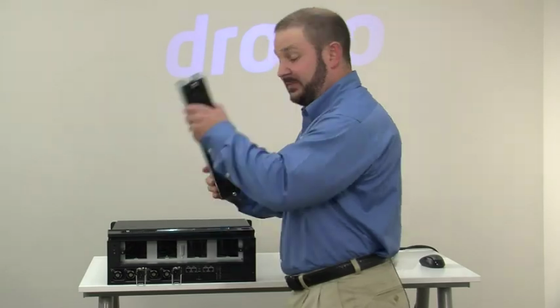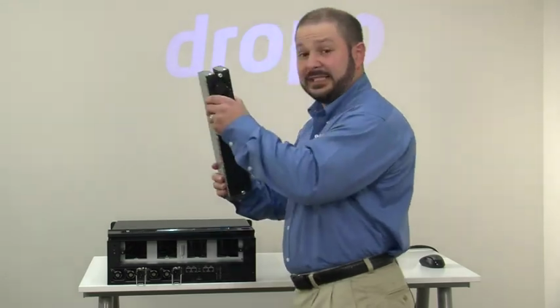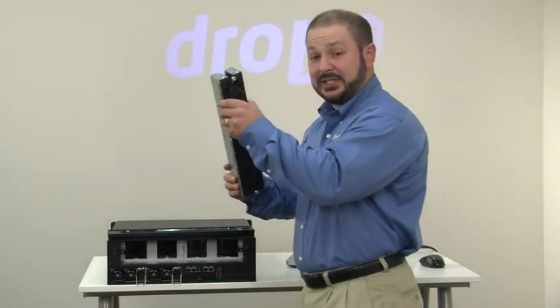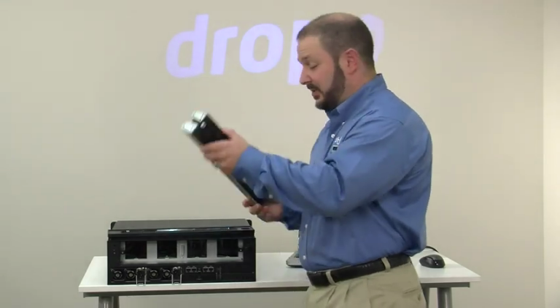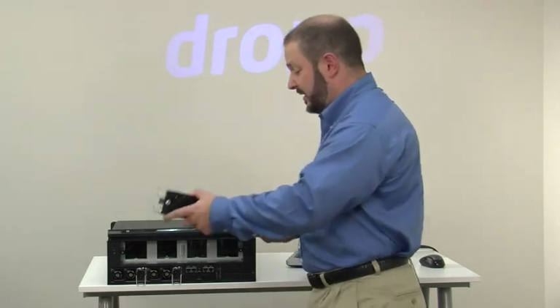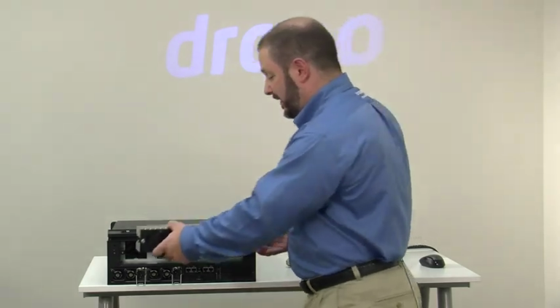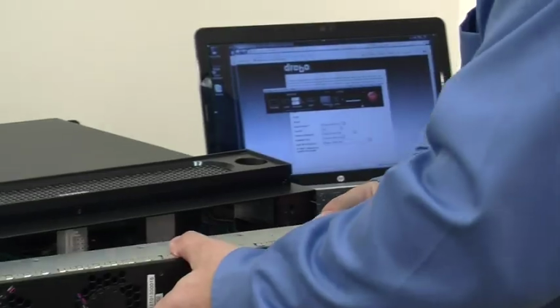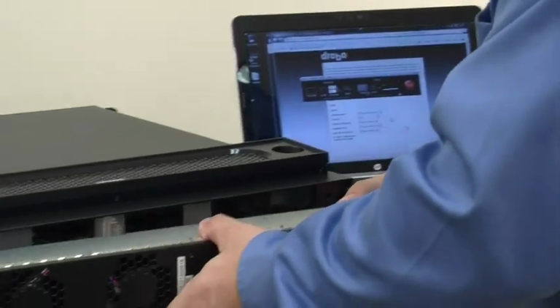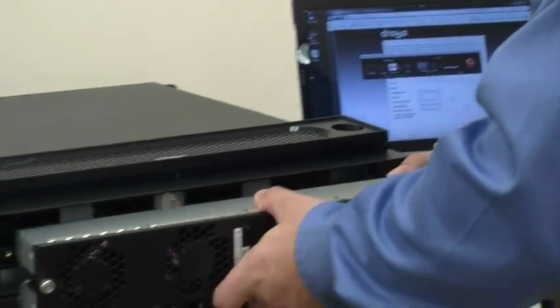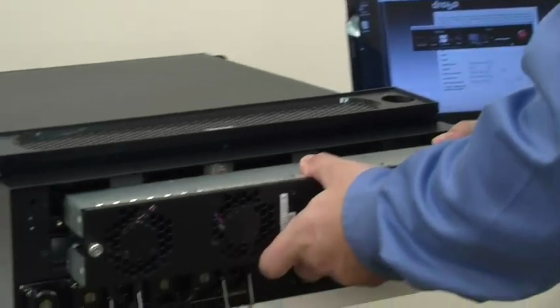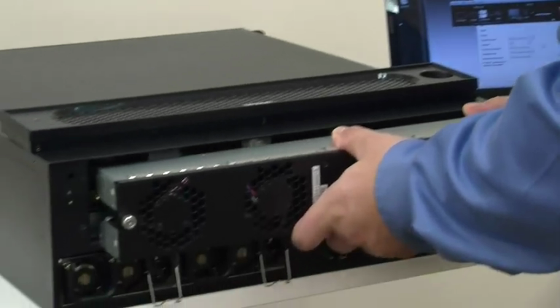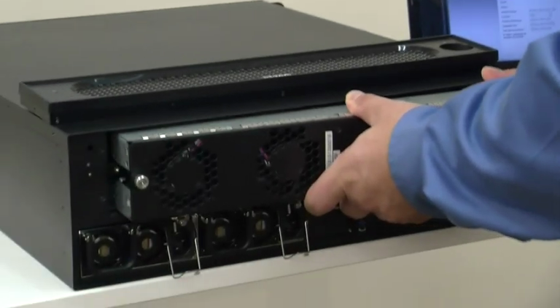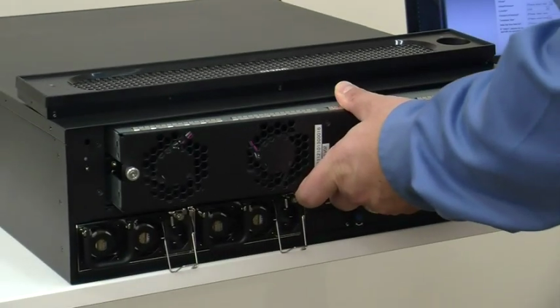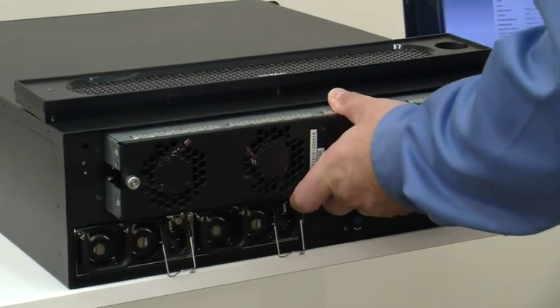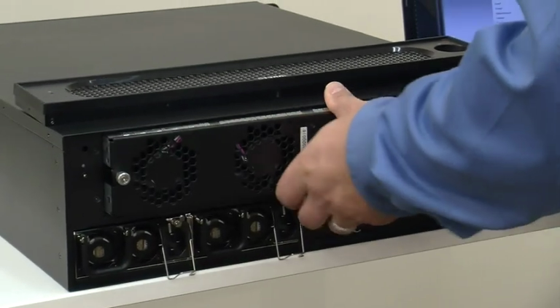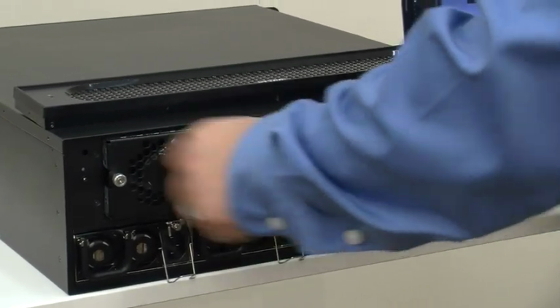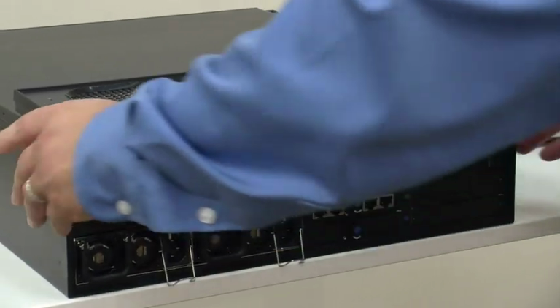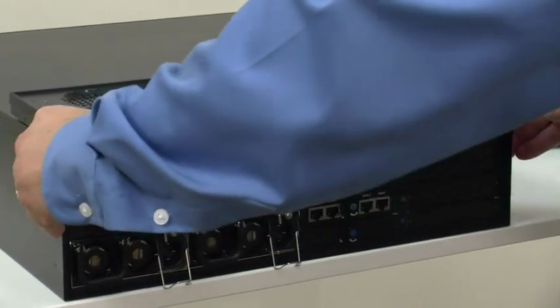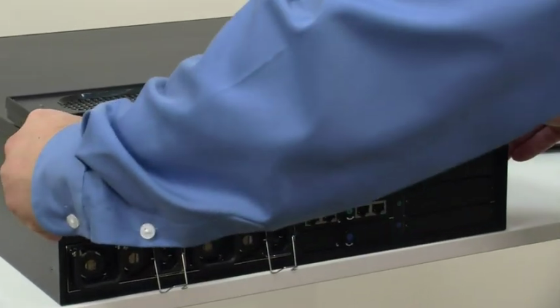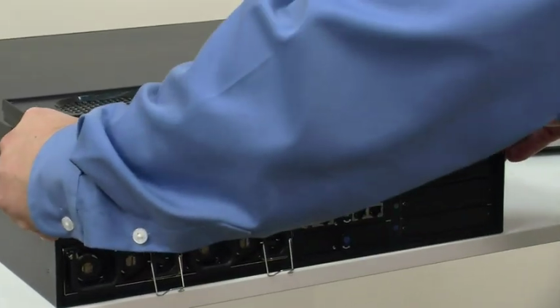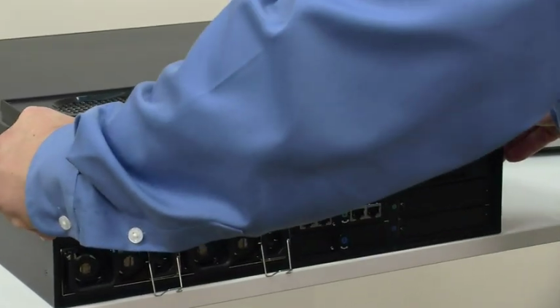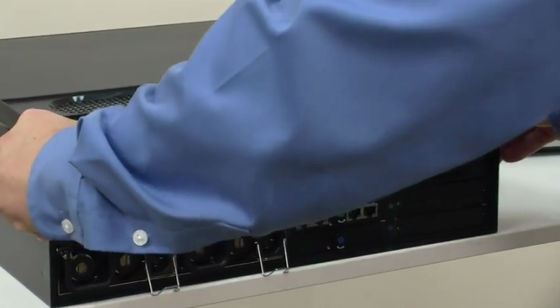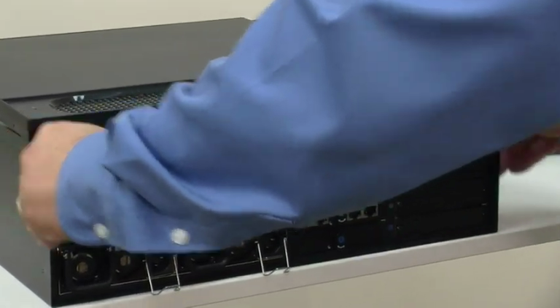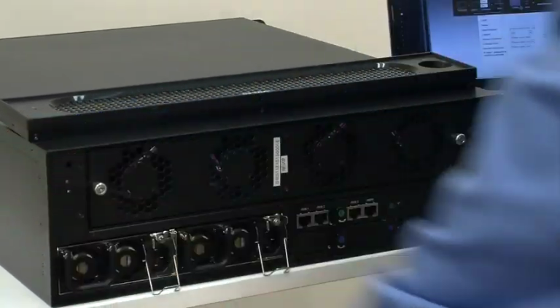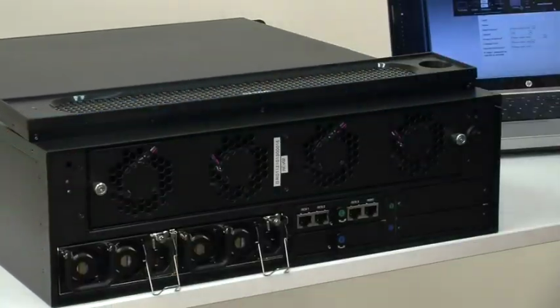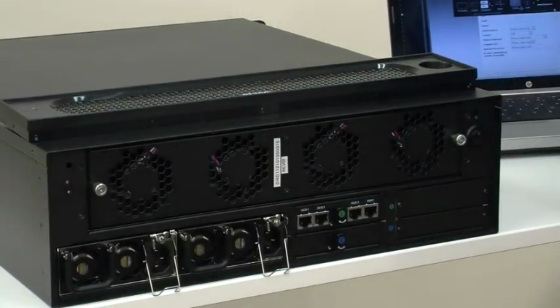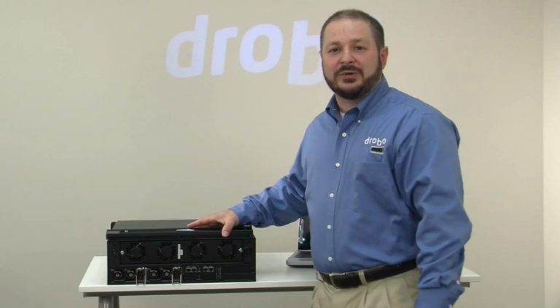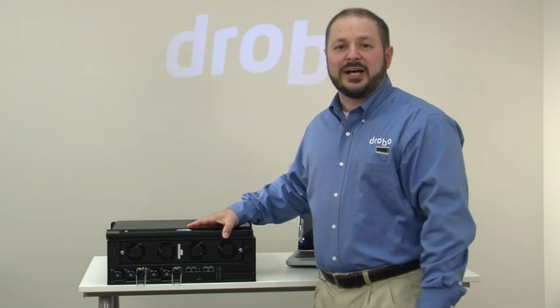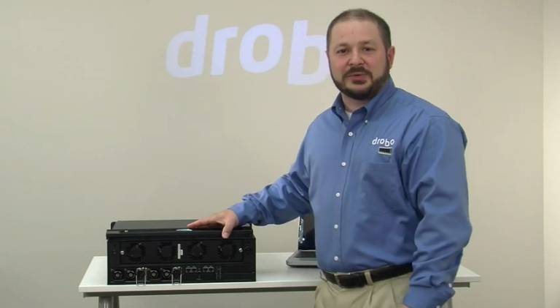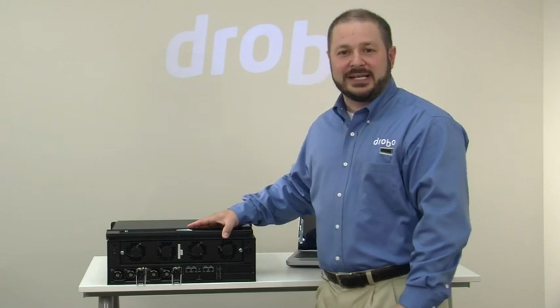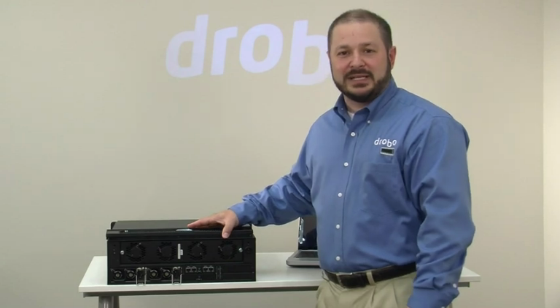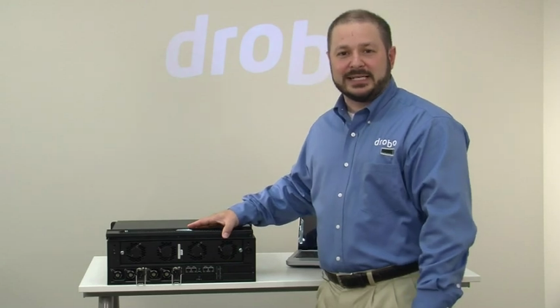It's a service replacement you can do while the system is online. Get the new fan module, pop that in while the system is running, and you're back 100% in business.